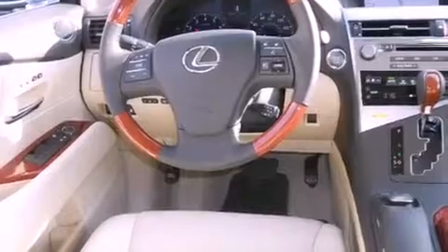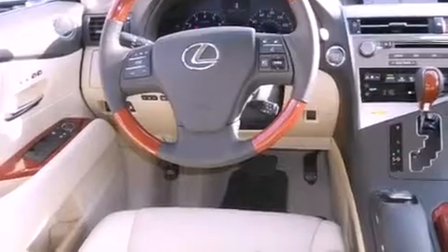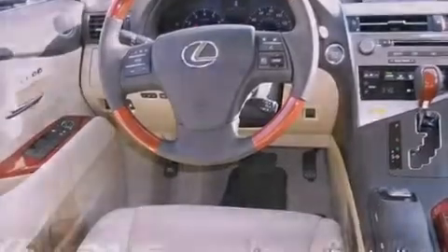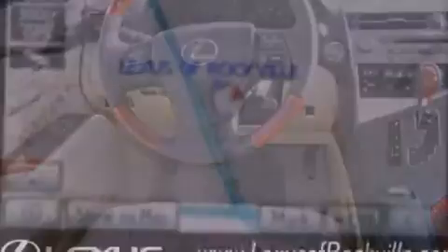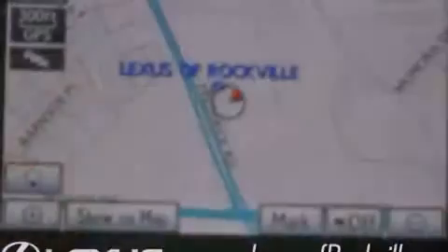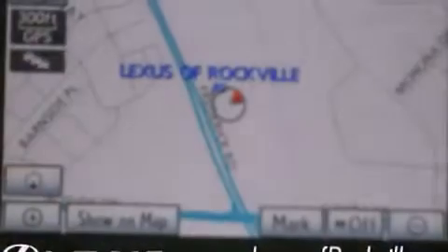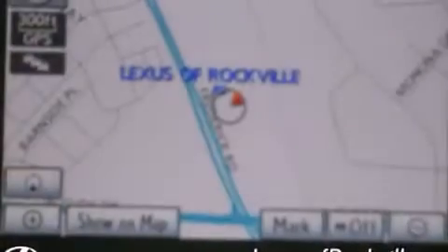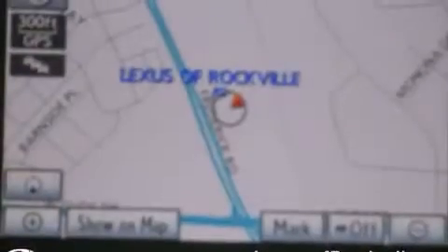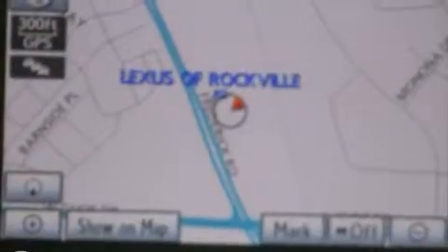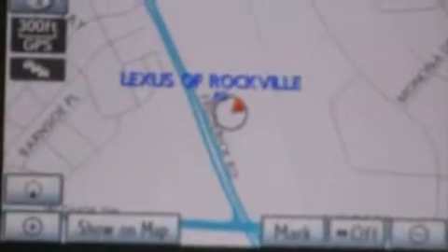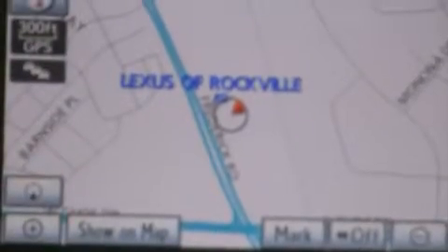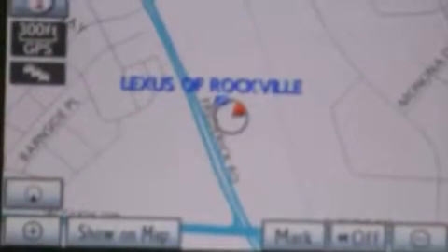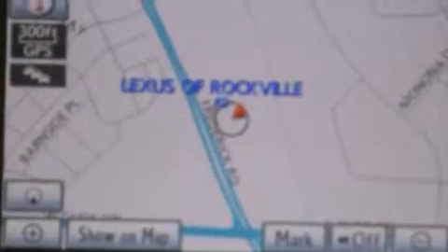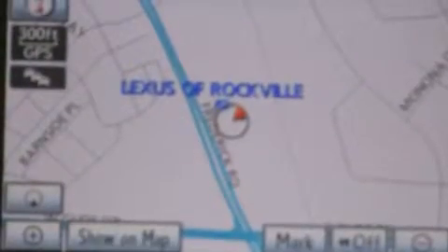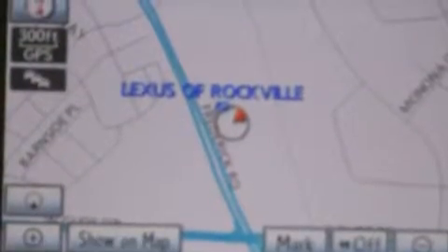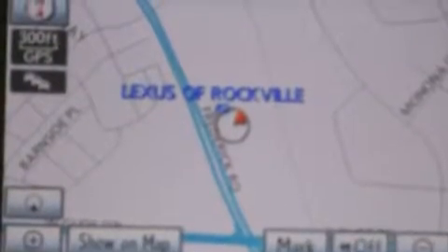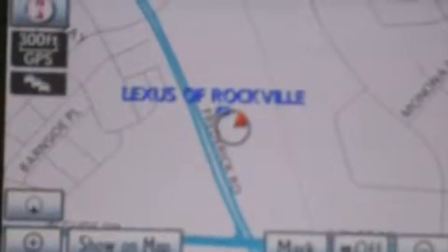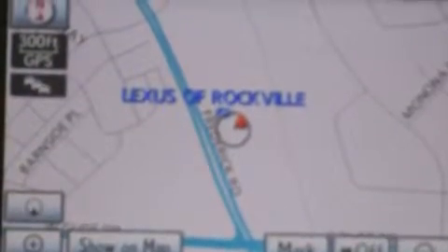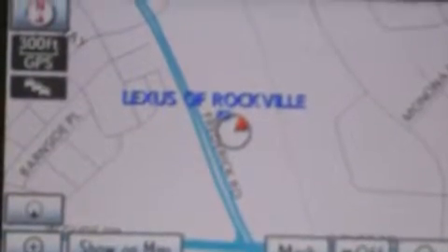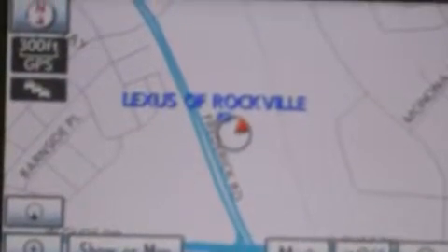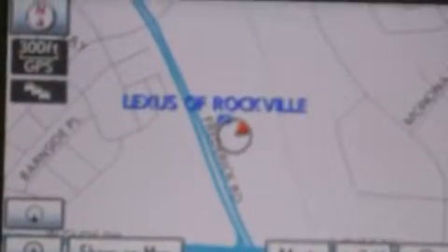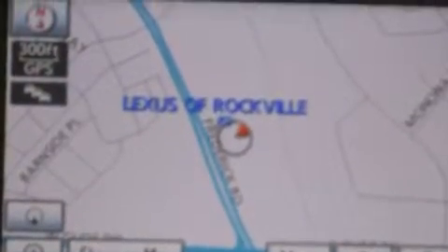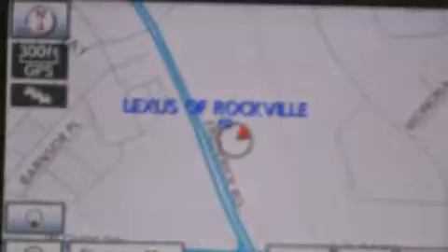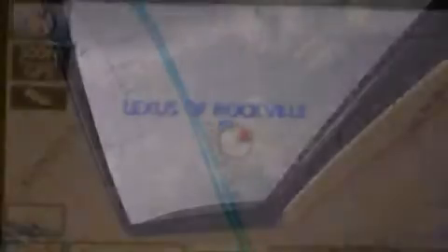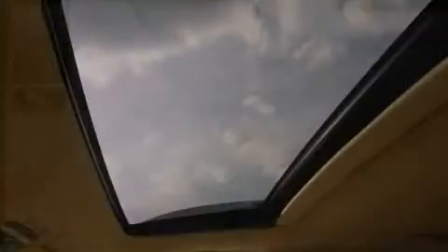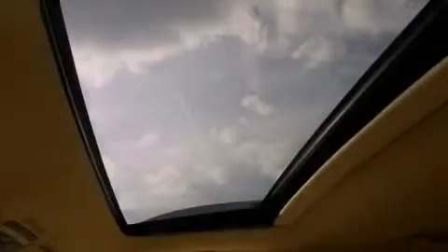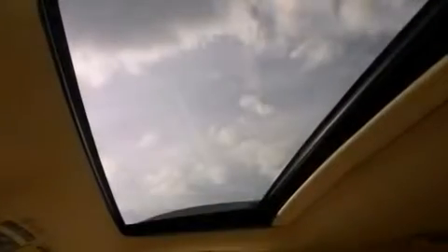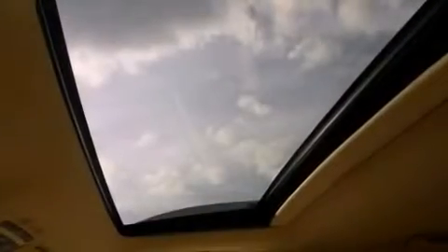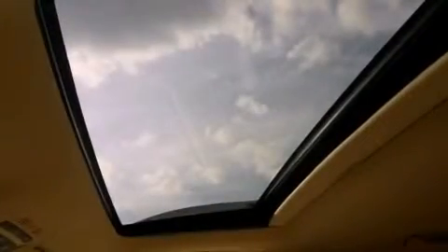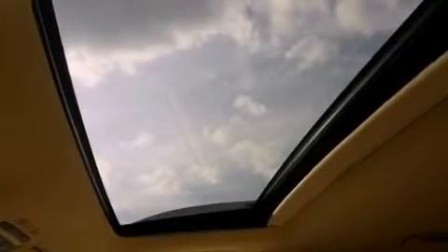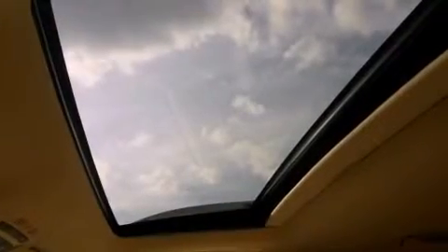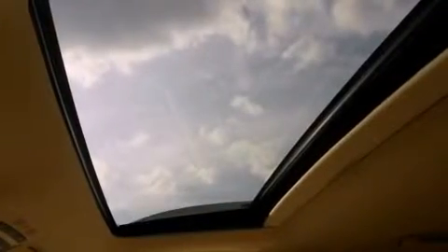Additional features include a passenger side vanity mirror, a security system, a traction control system, a comfort package, and a navigation system.